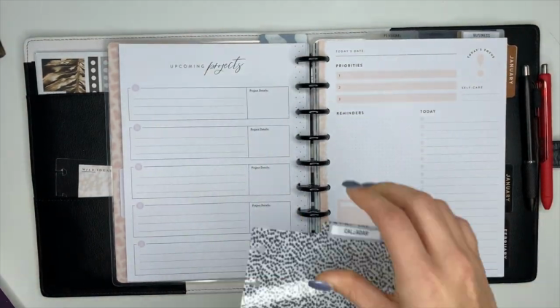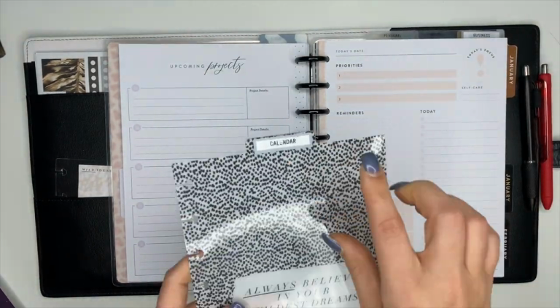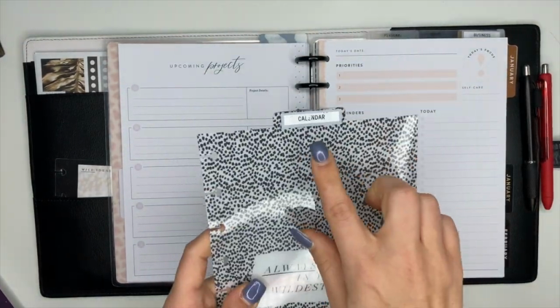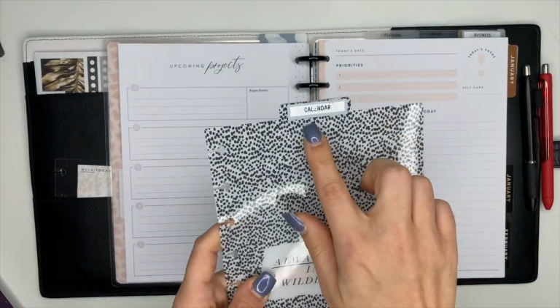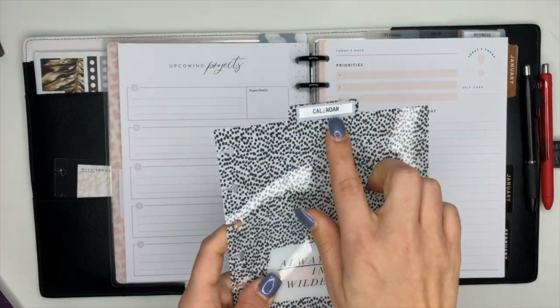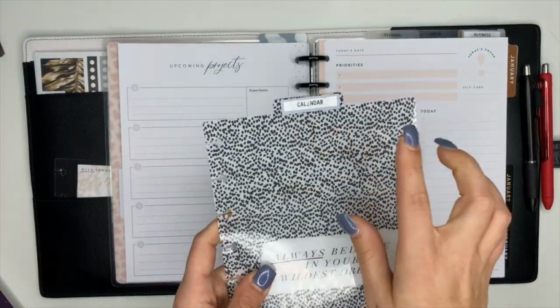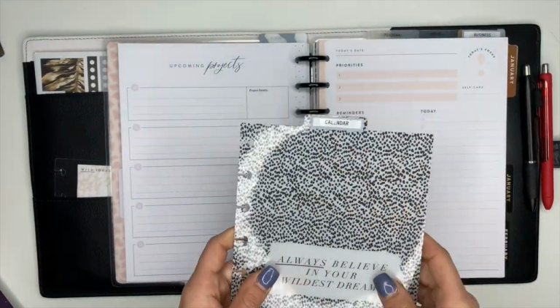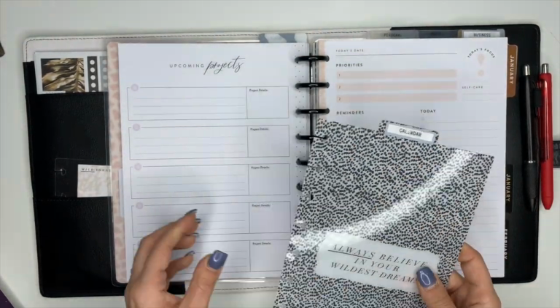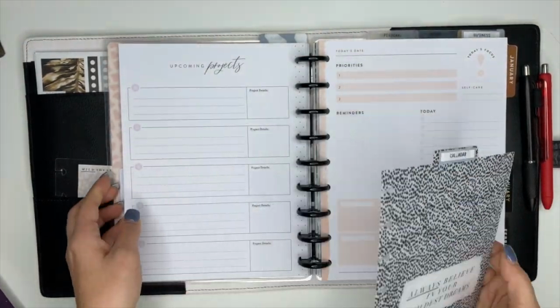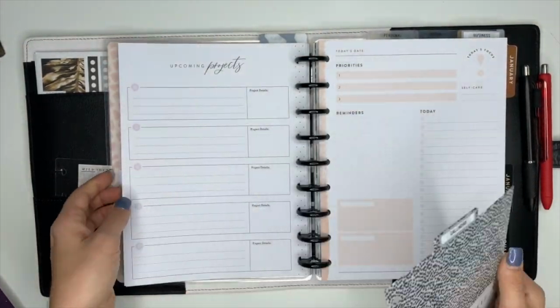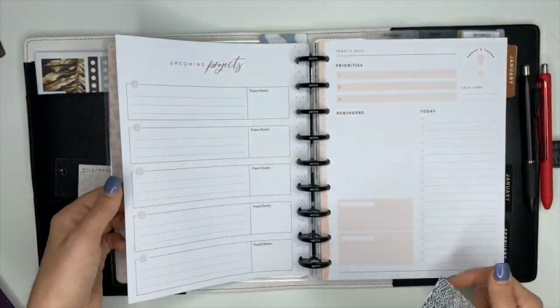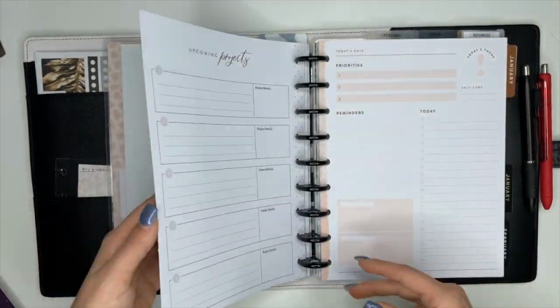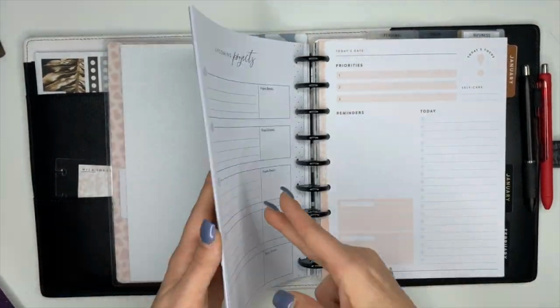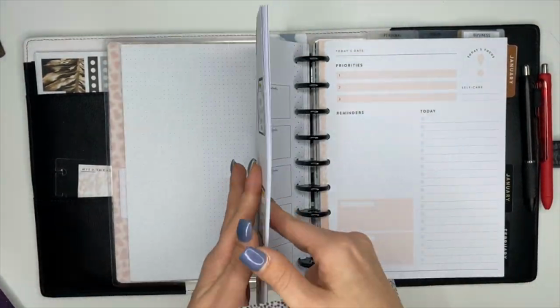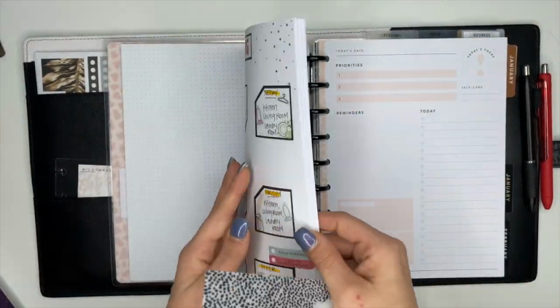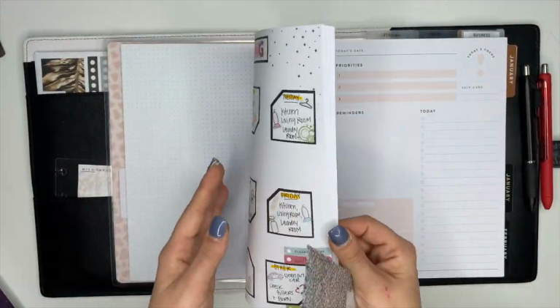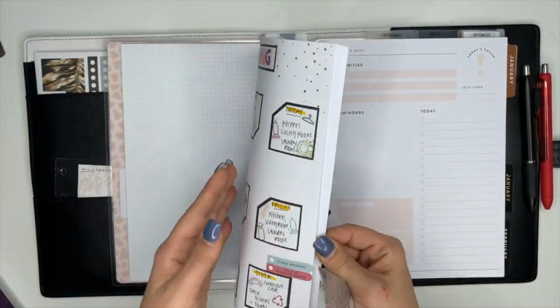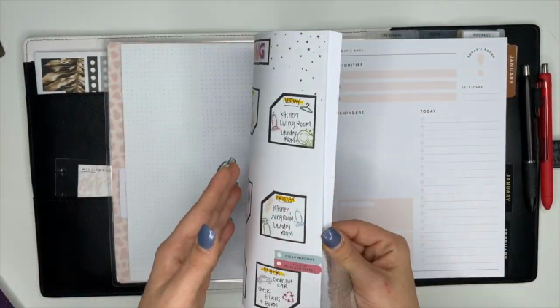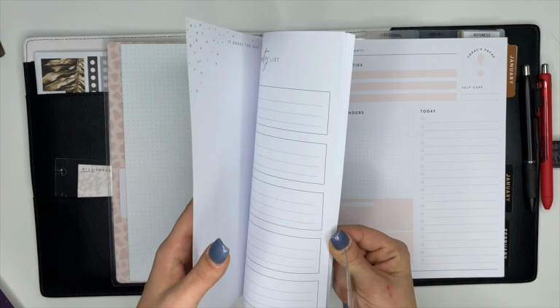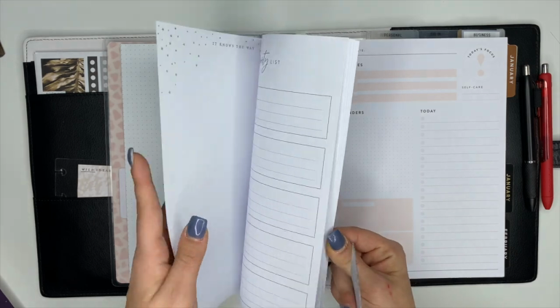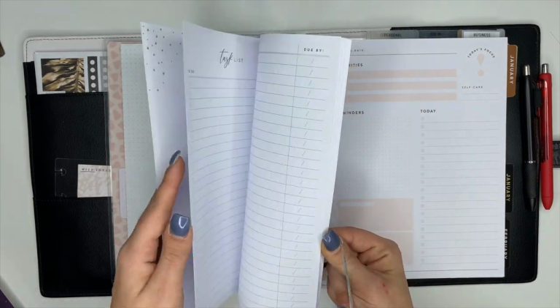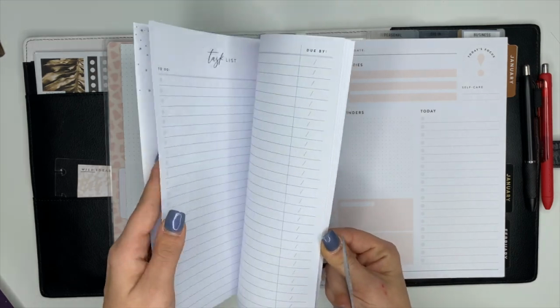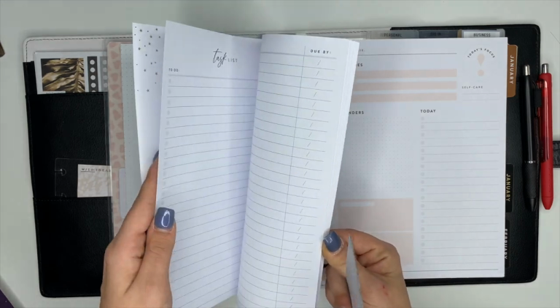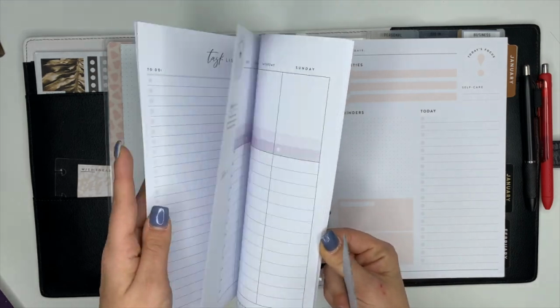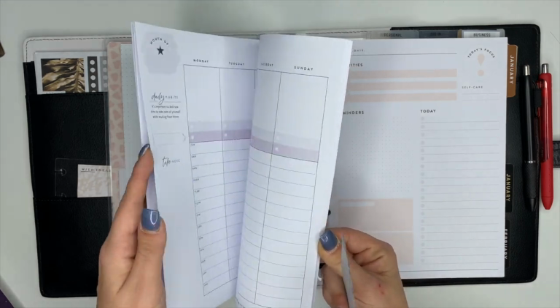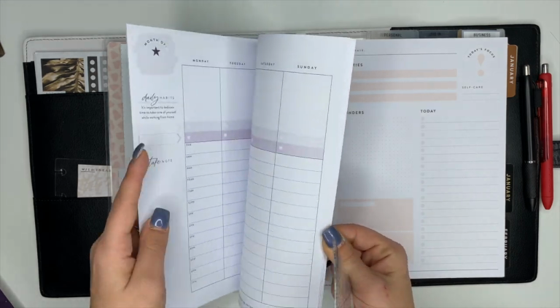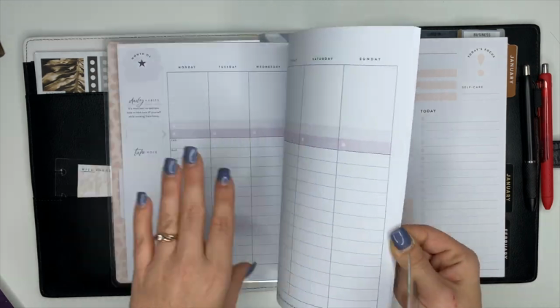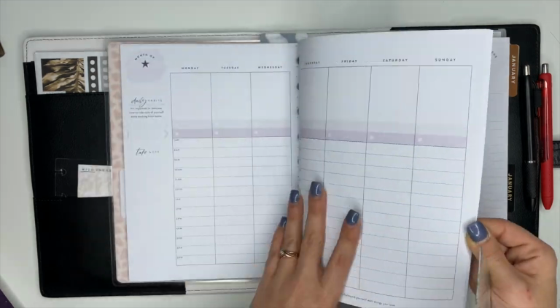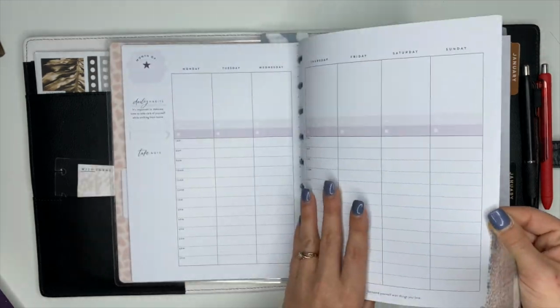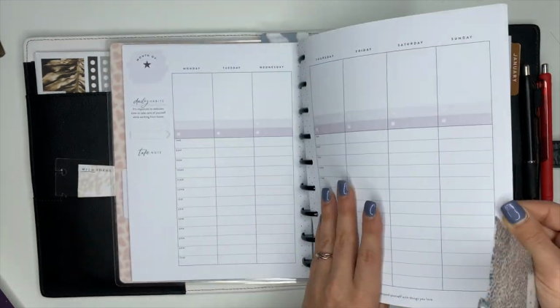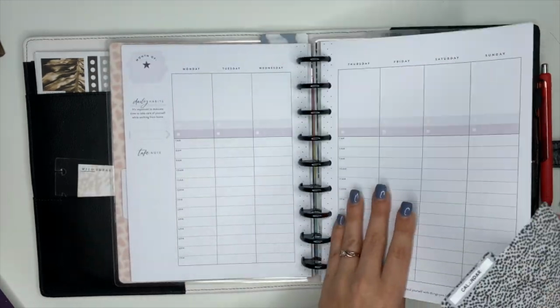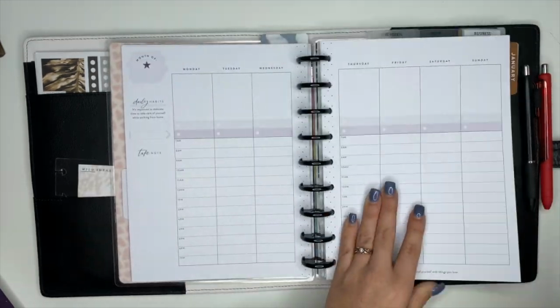There's a calendar tab and I'm actually going to move it to the first week here.